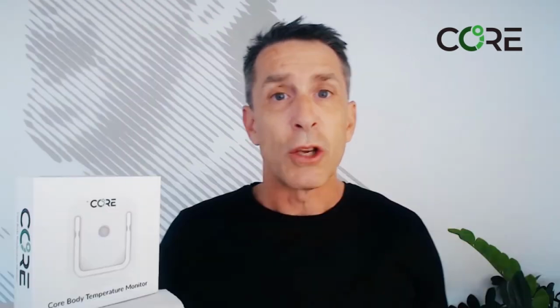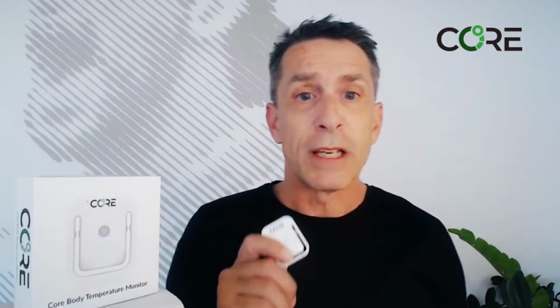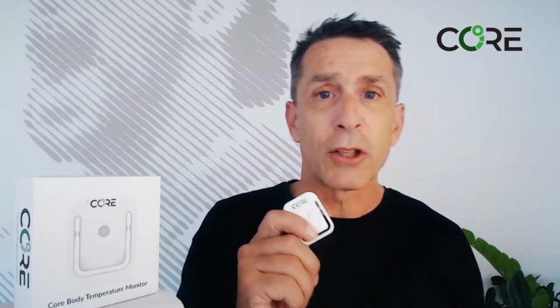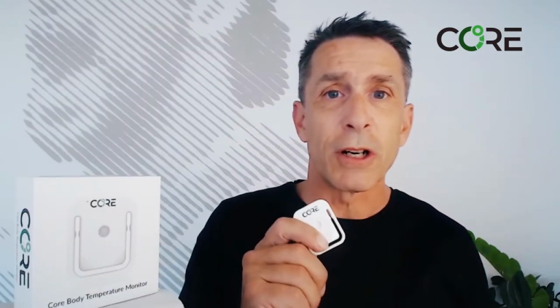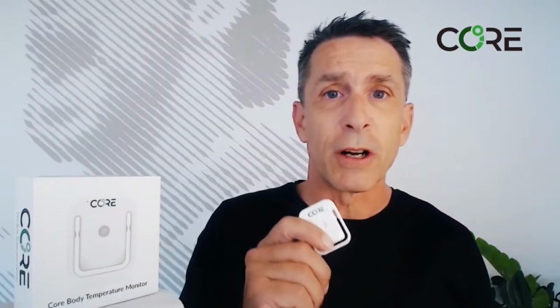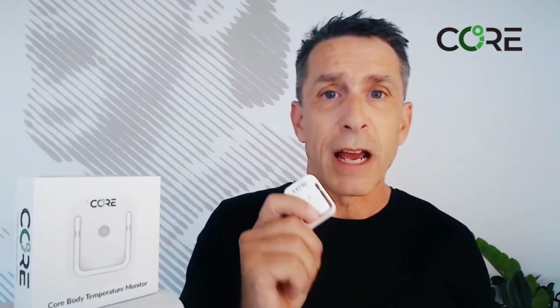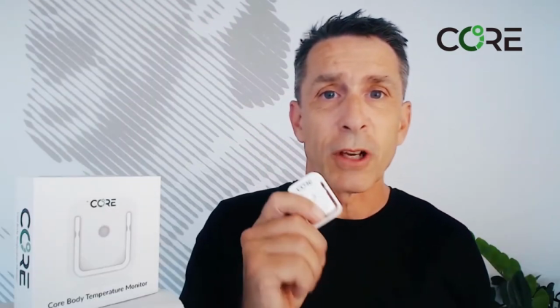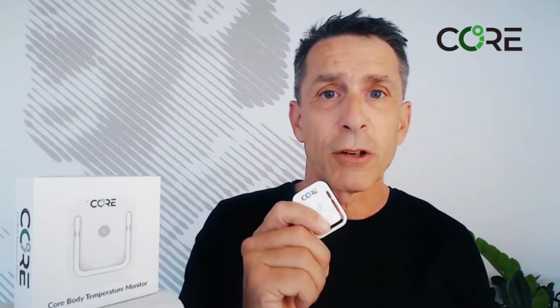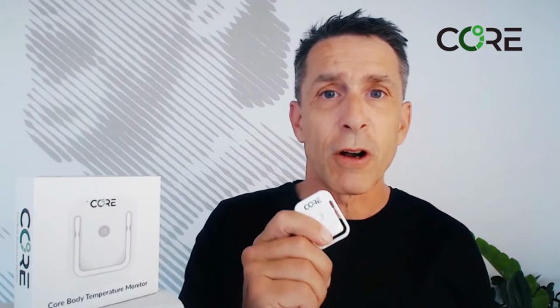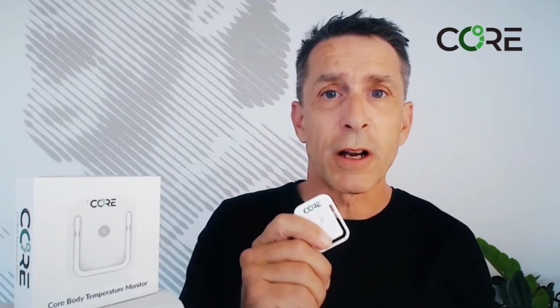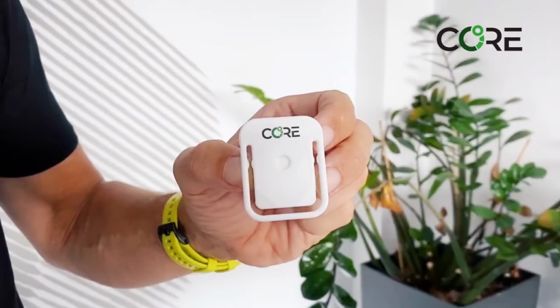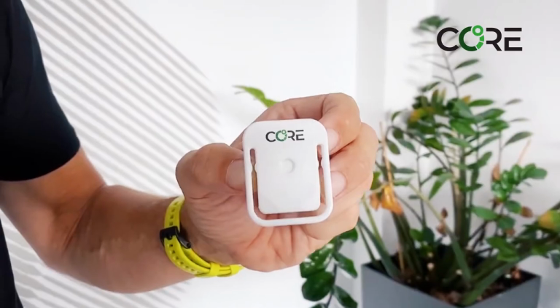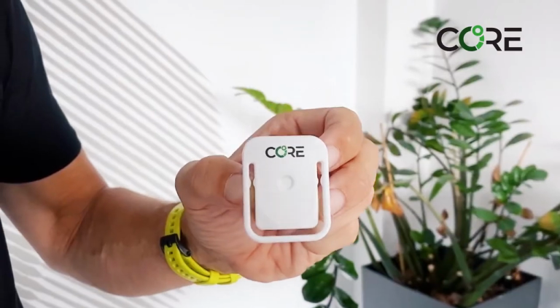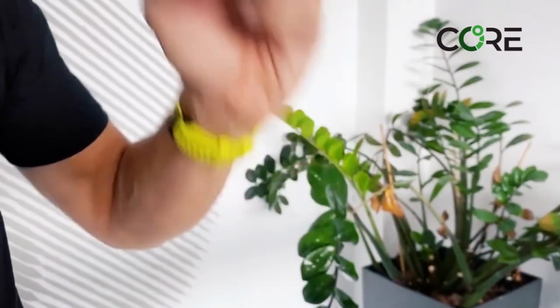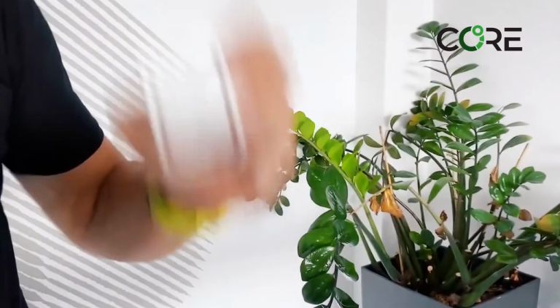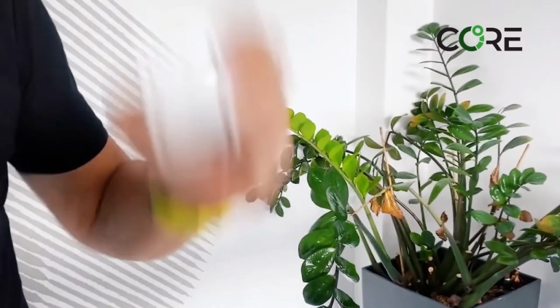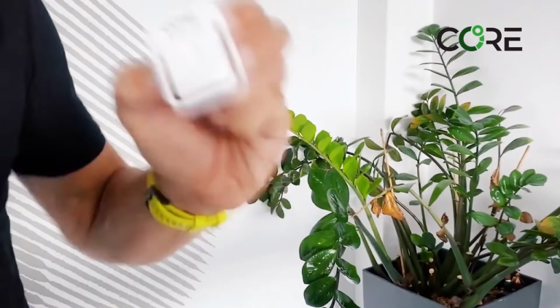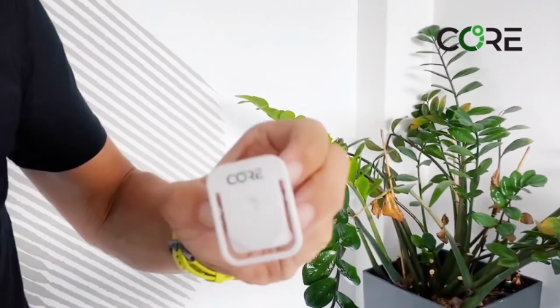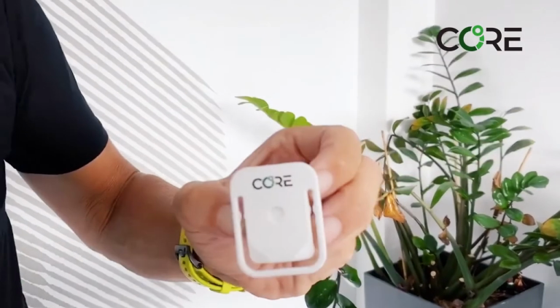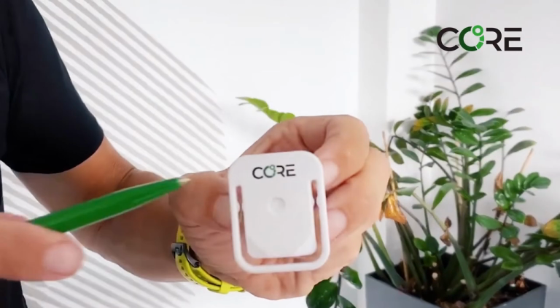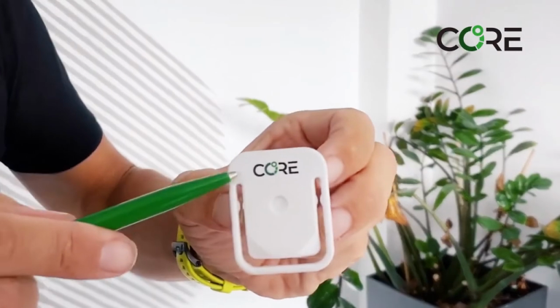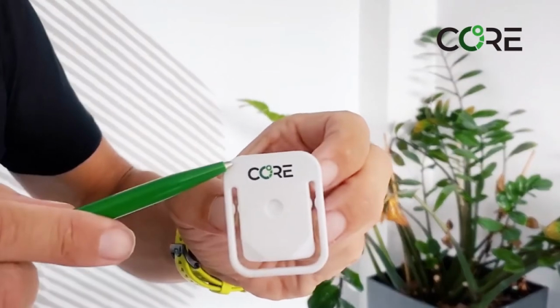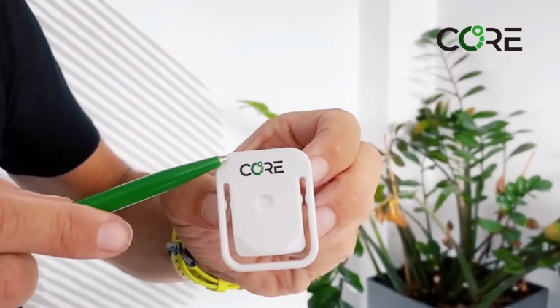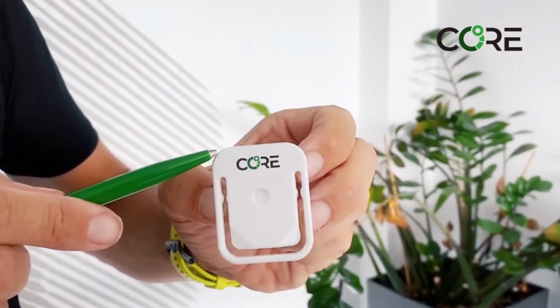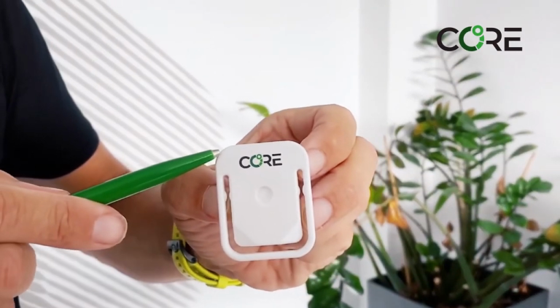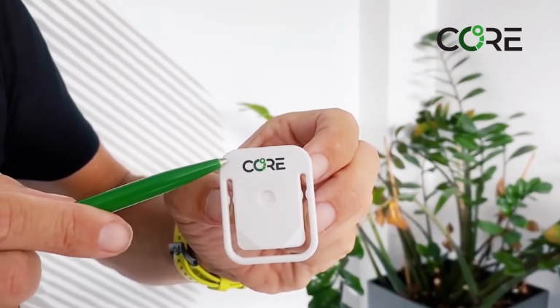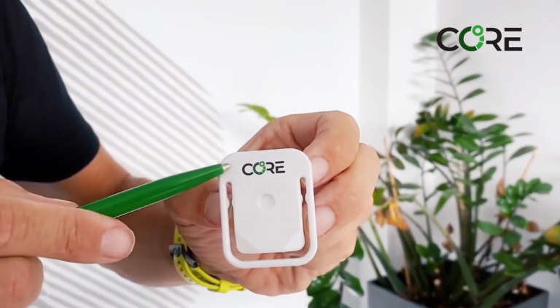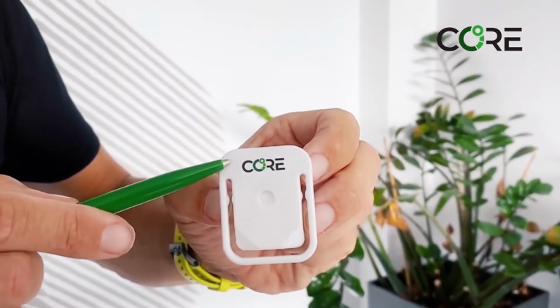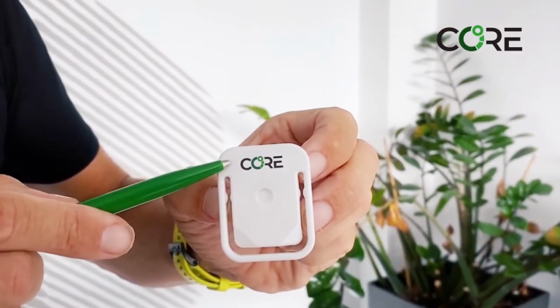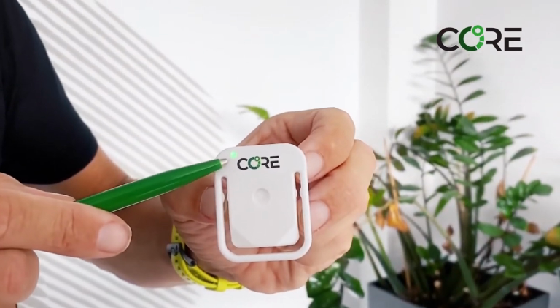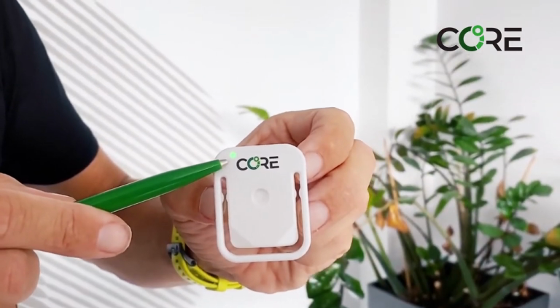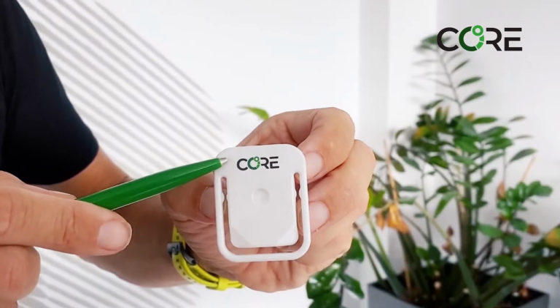You need to turn it on, and you can turn it on by quickly shaking it, and then you will see the green light in the upper corner blink on.